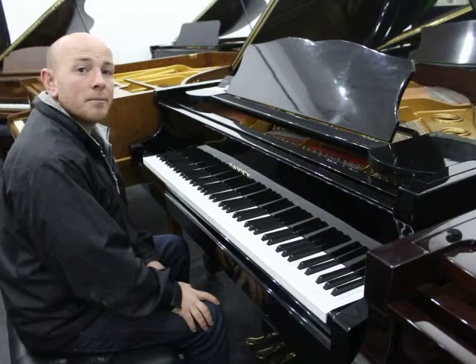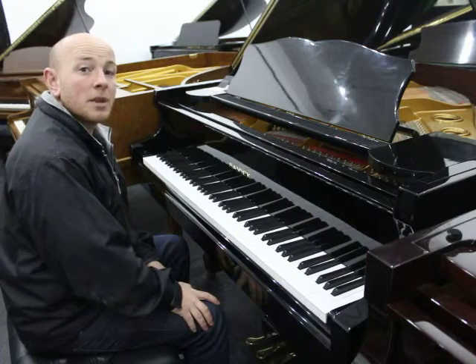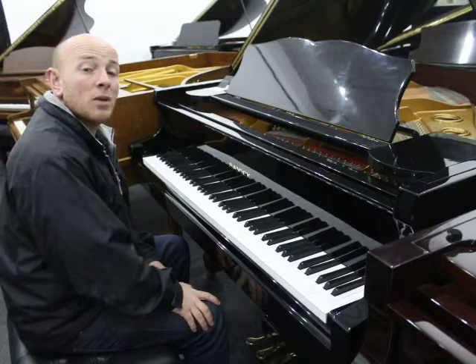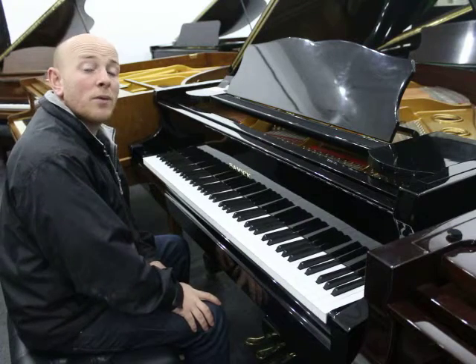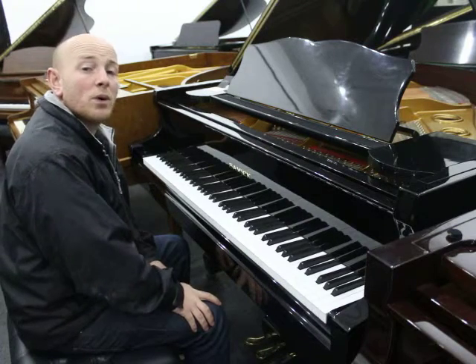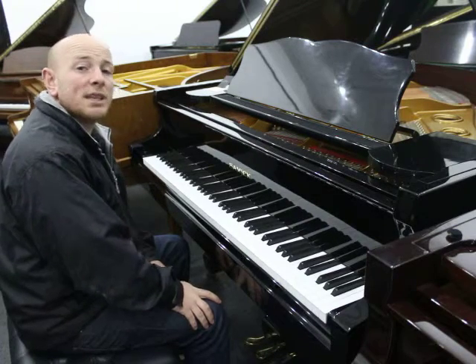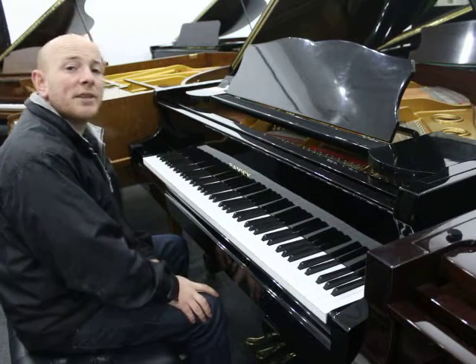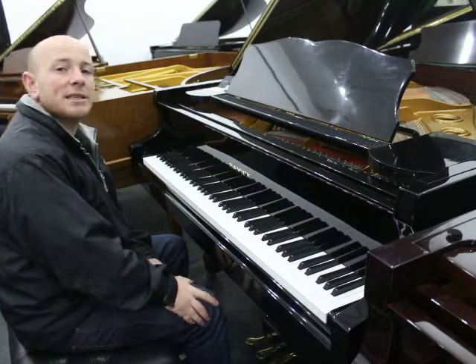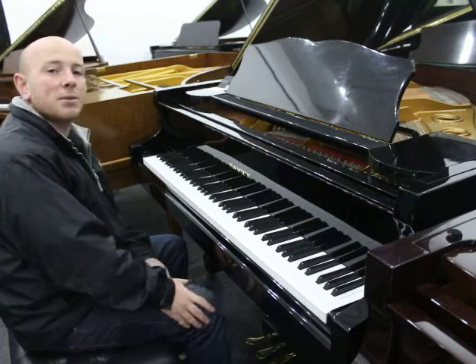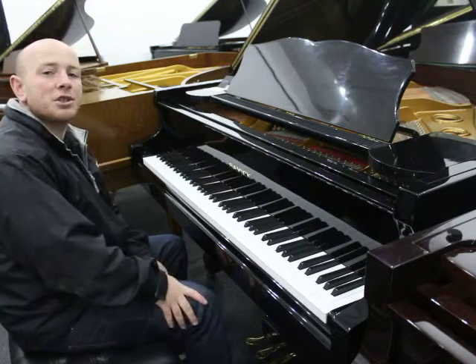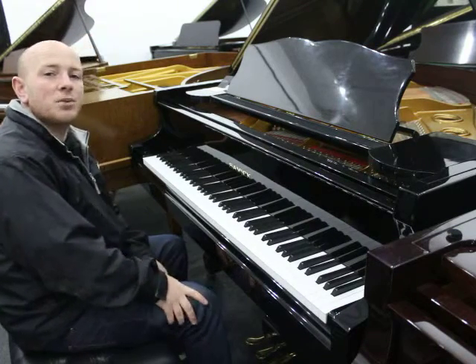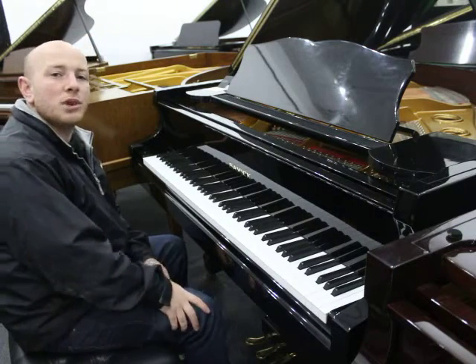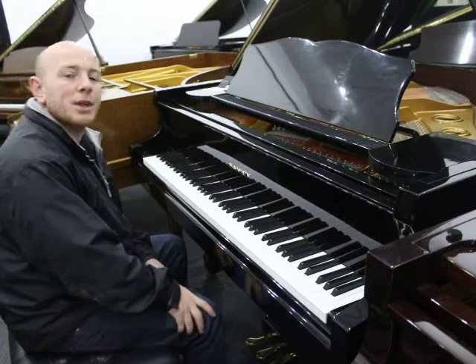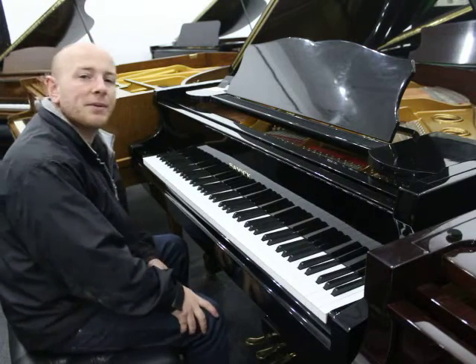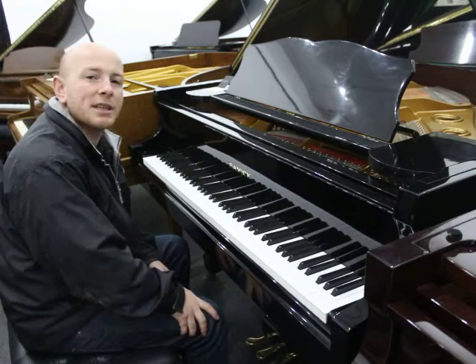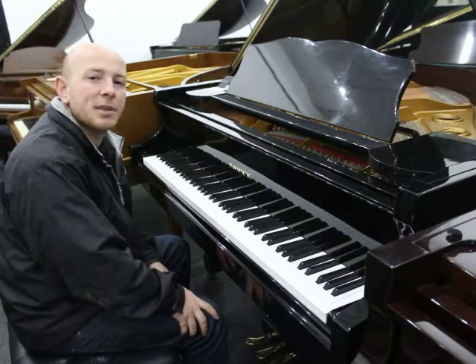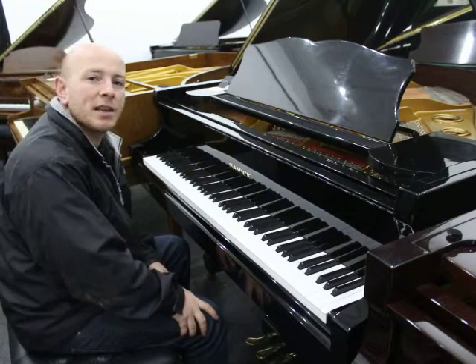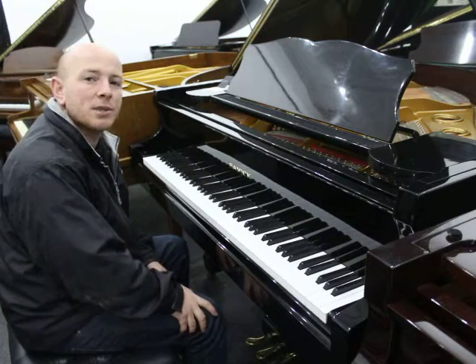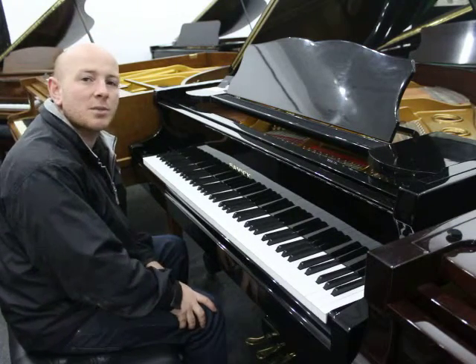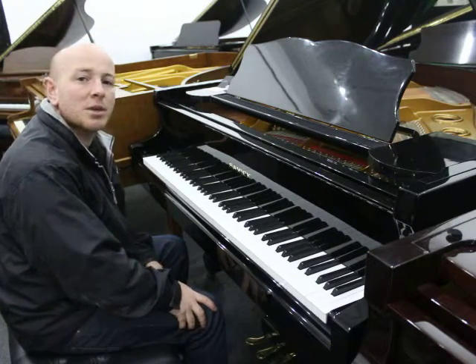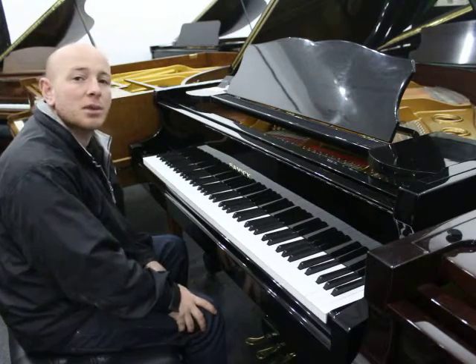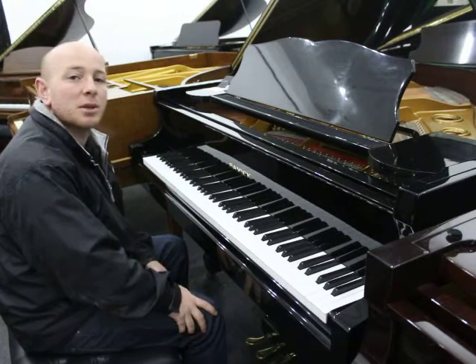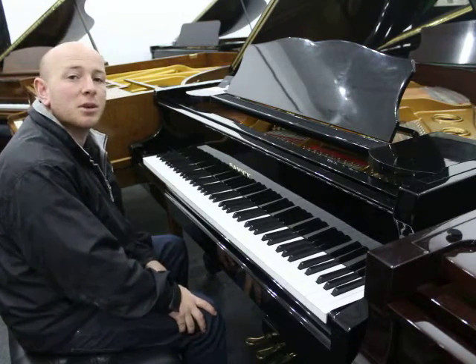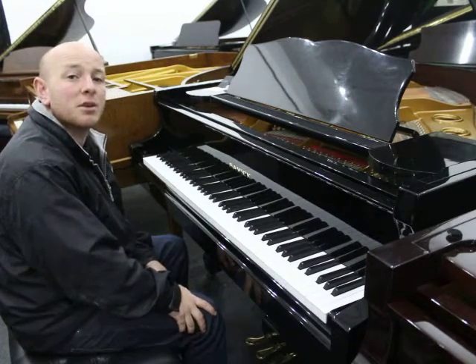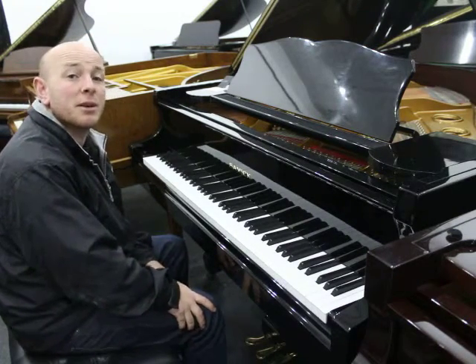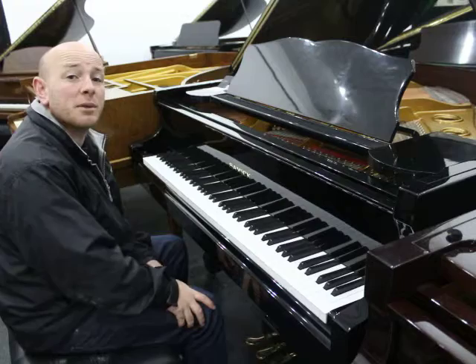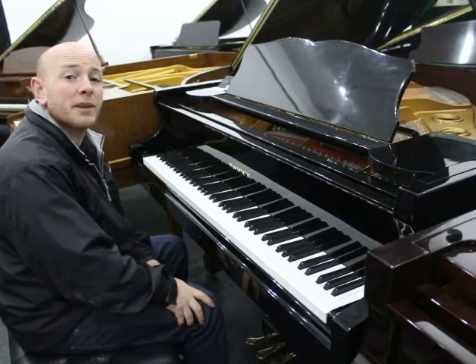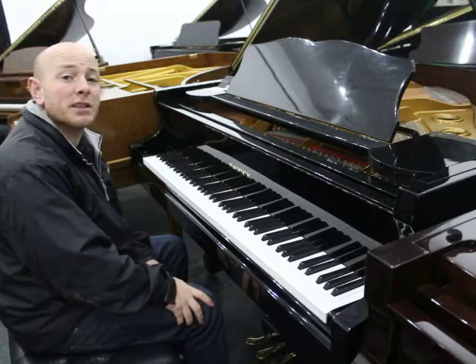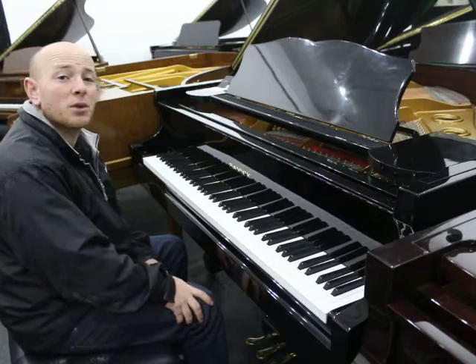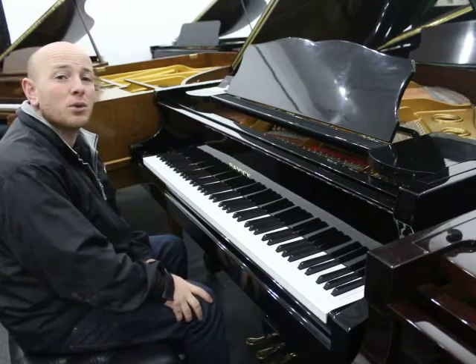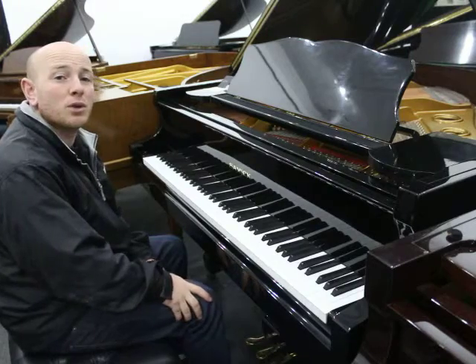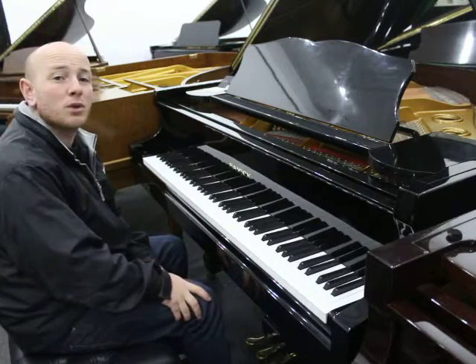Hello folks and thanks for watching. Your Sherwood Phoenix Pianos, www.sherwoodphoenix.co.uk is our website.